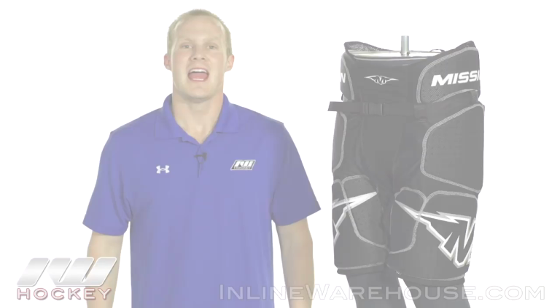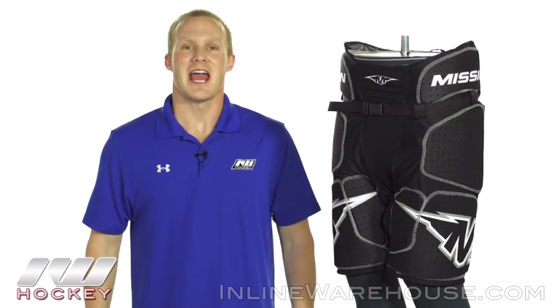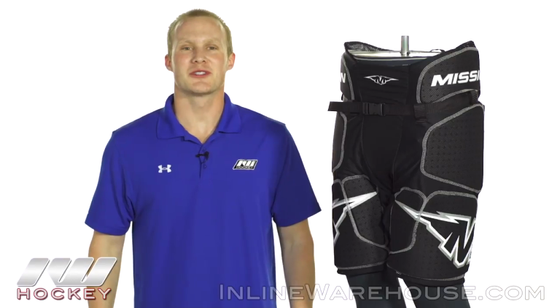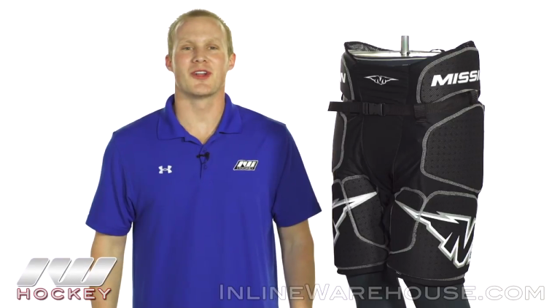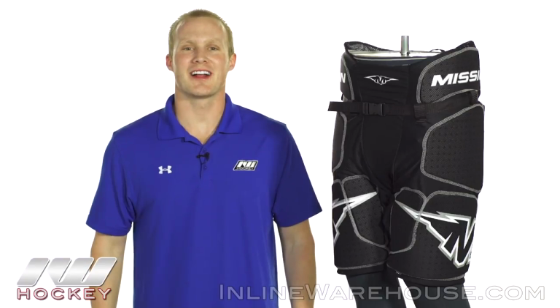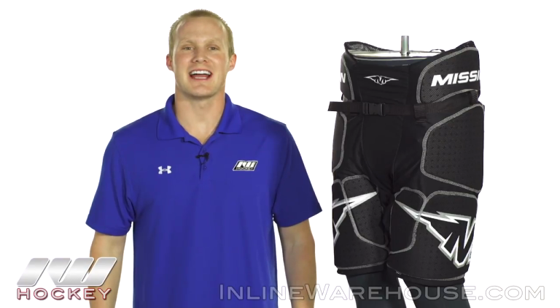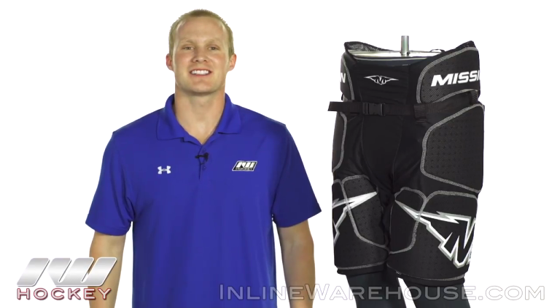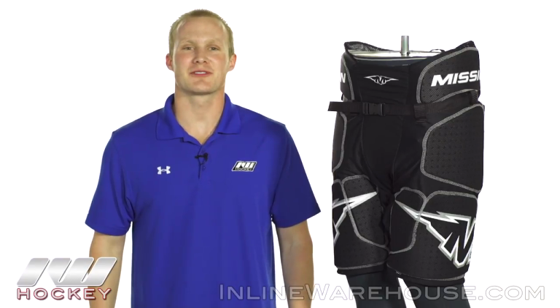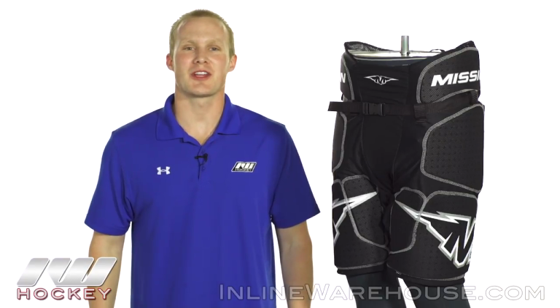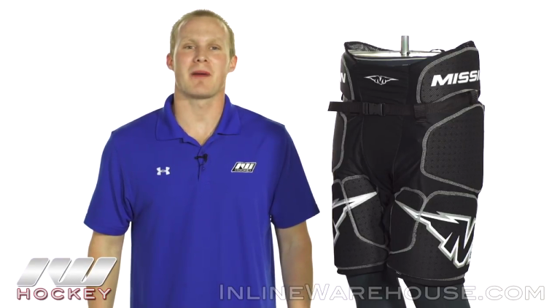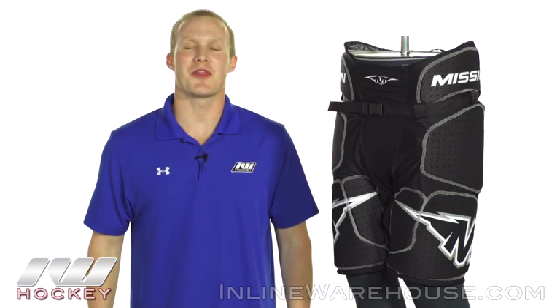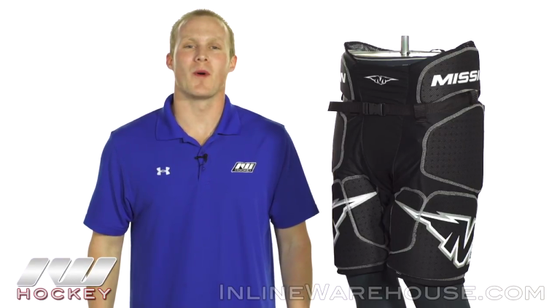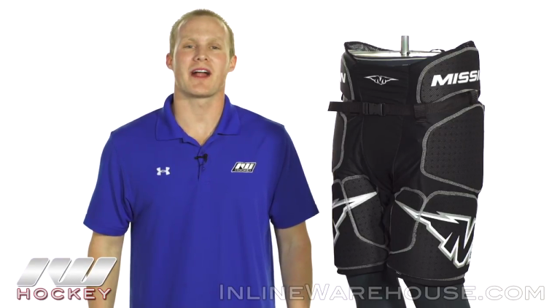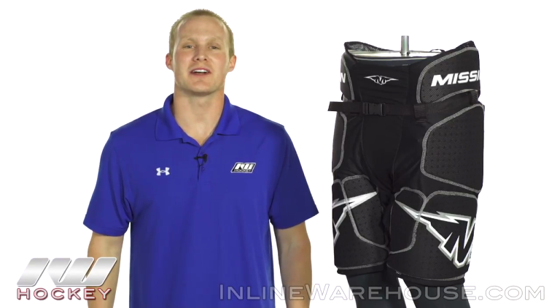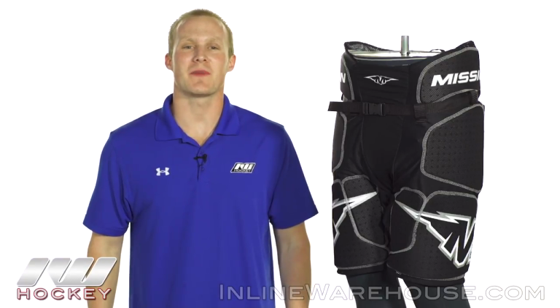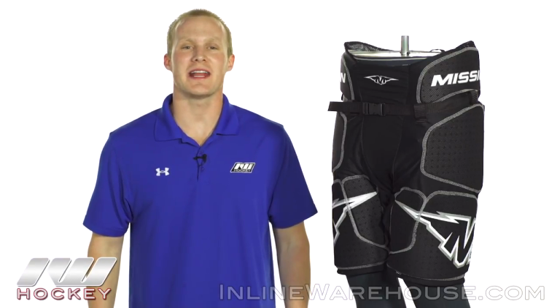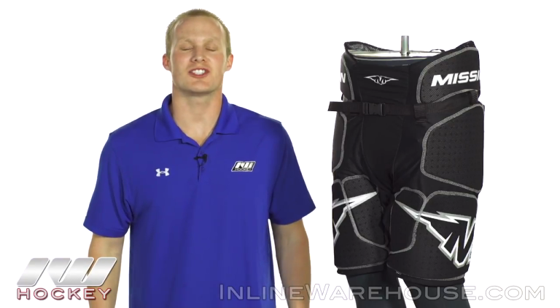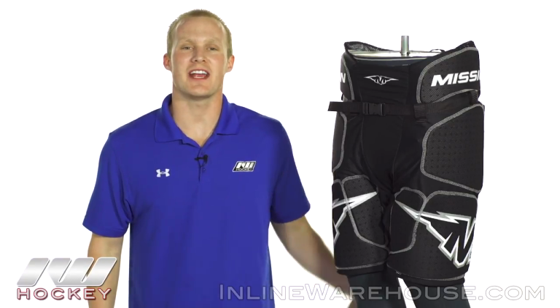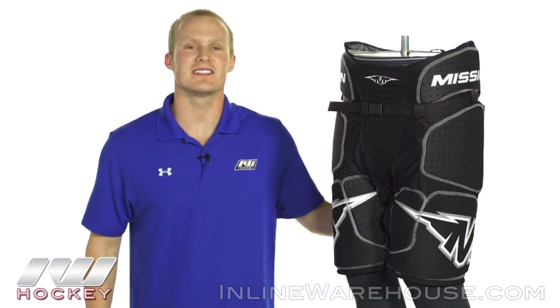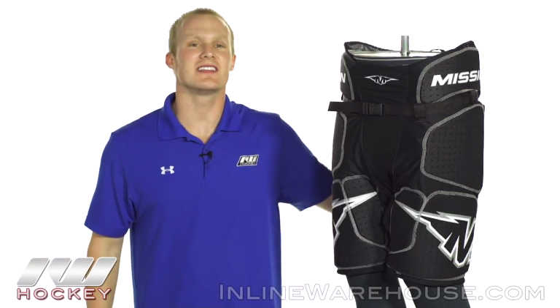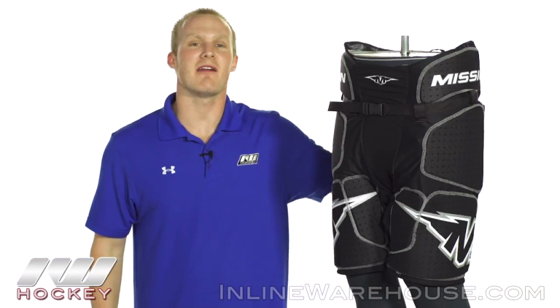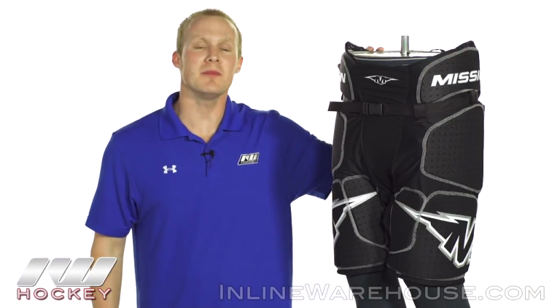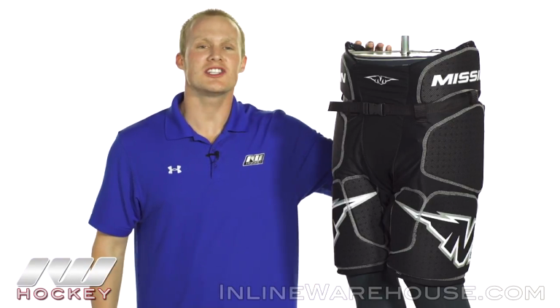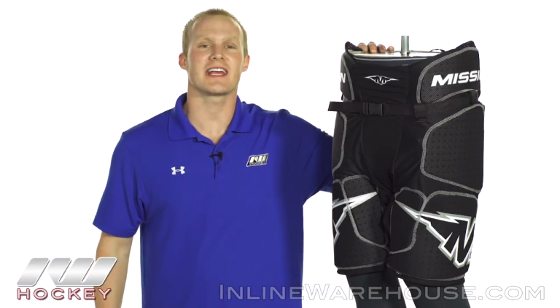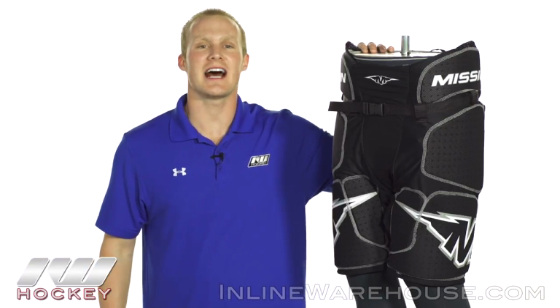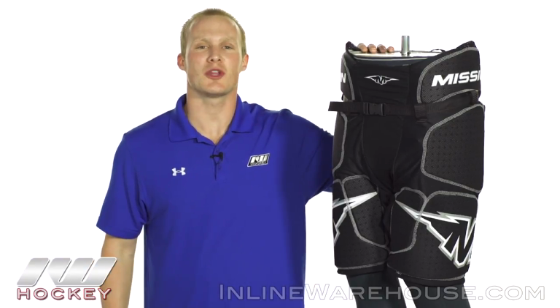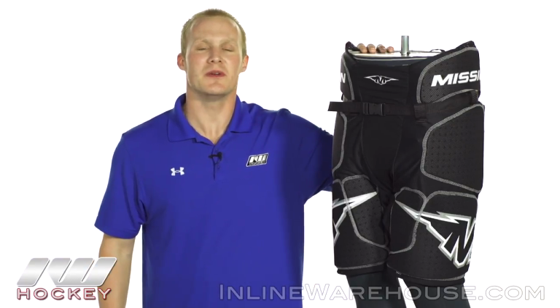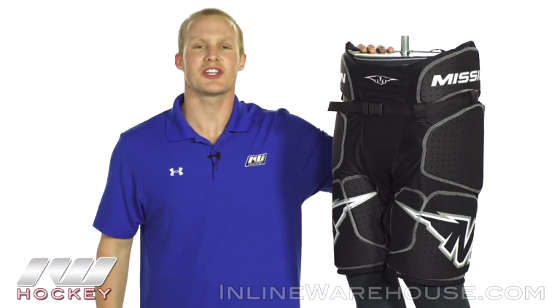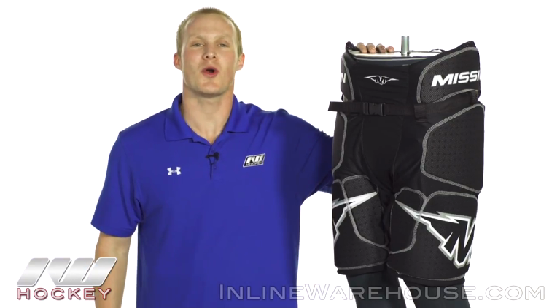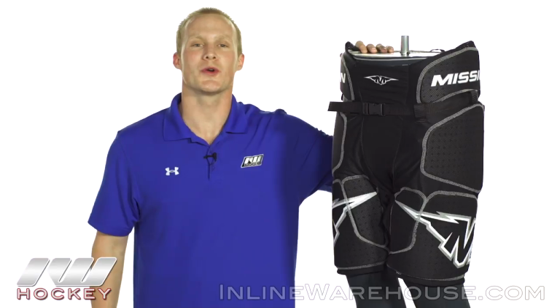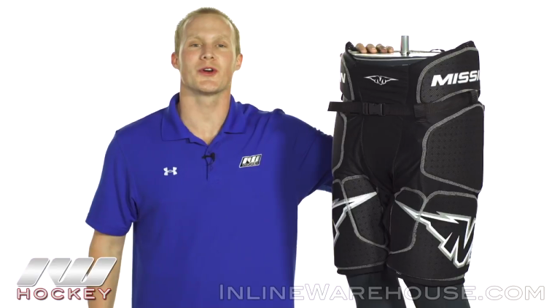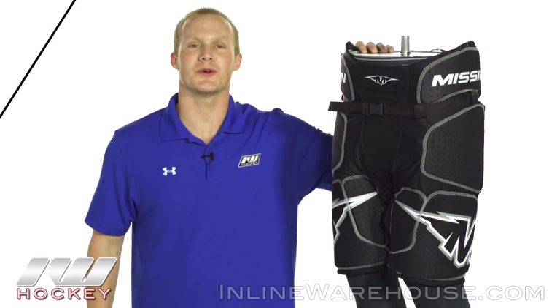Hey, what's going on guys? Thanks for stopping by The Warehouse. My name is Chase and today we're going to be checking out the Mission Core Girdle.